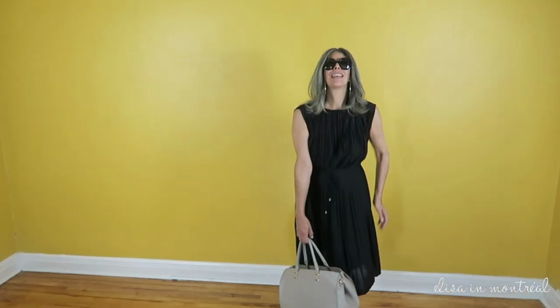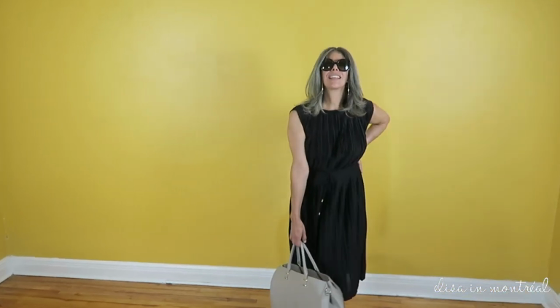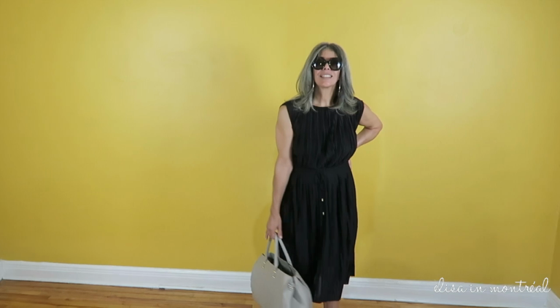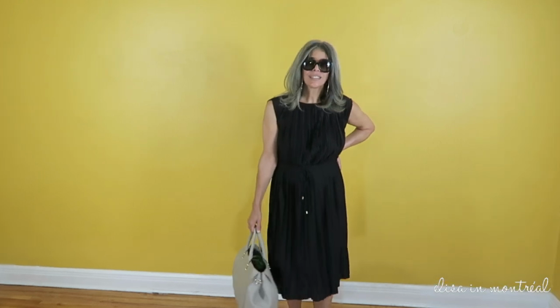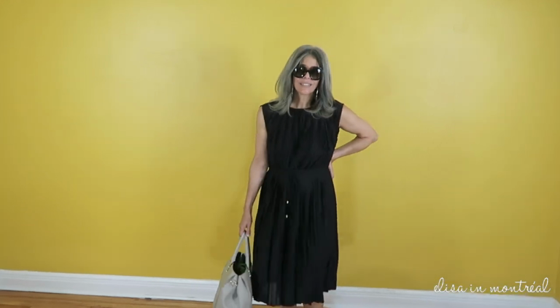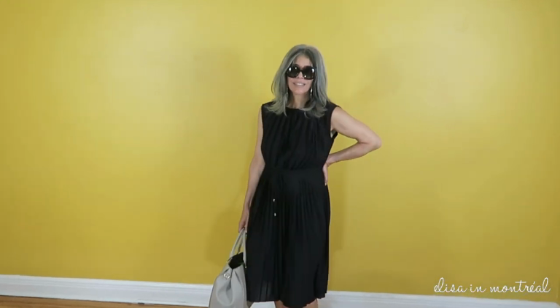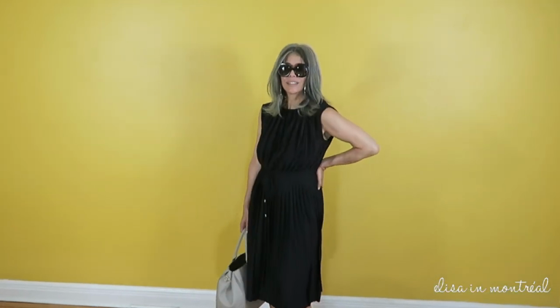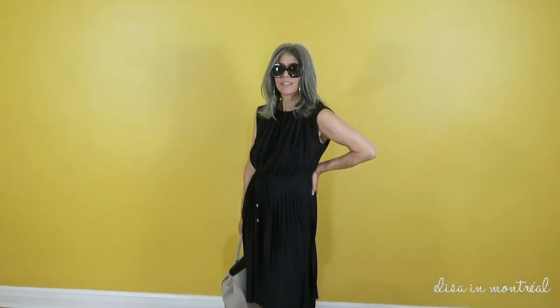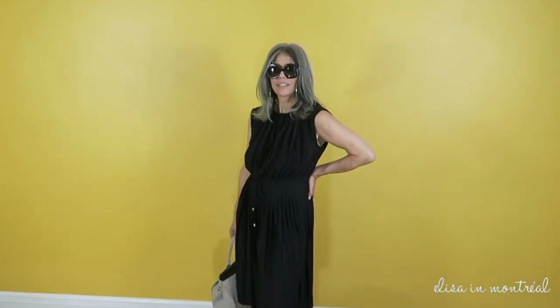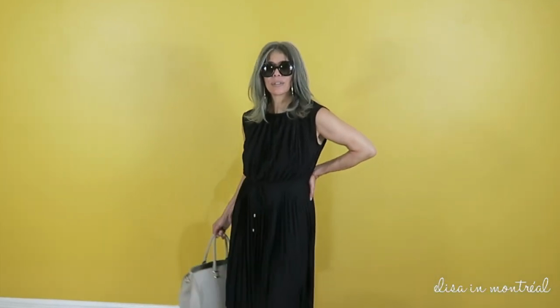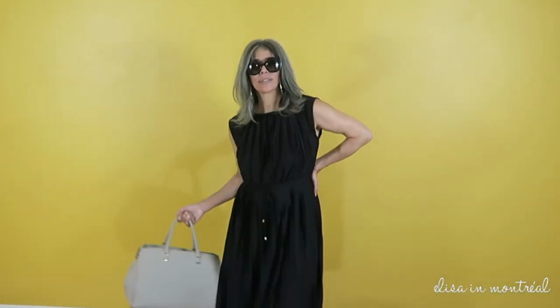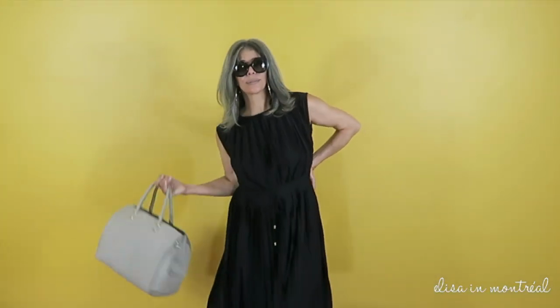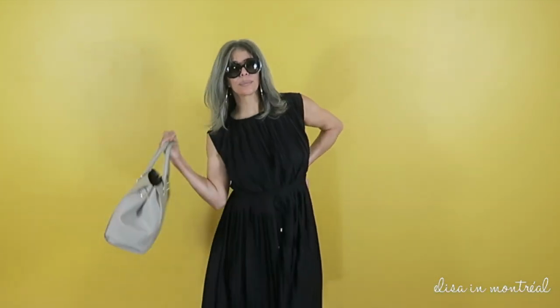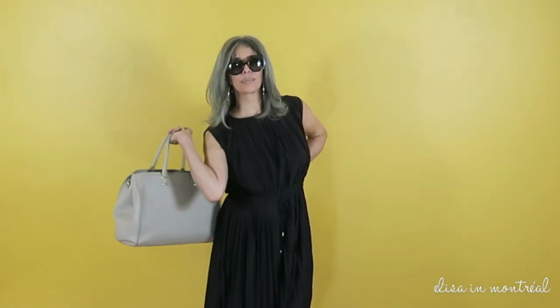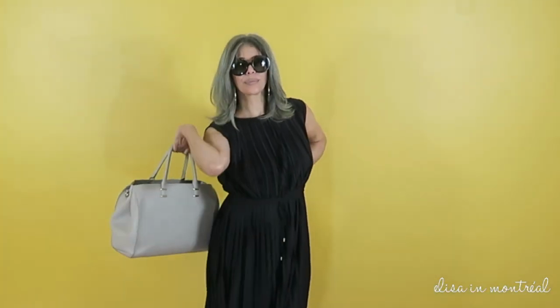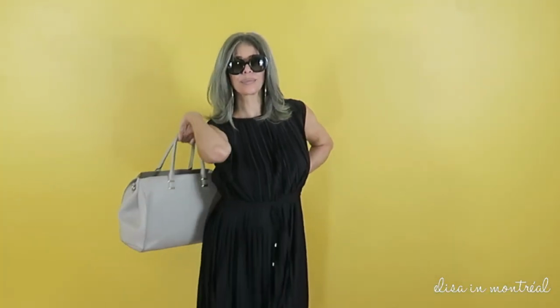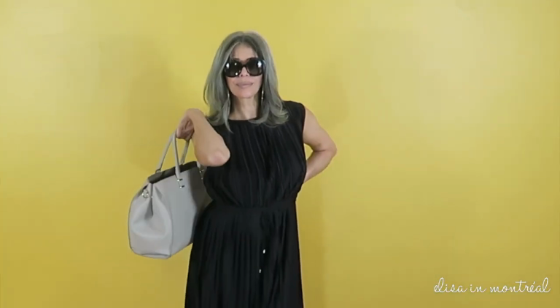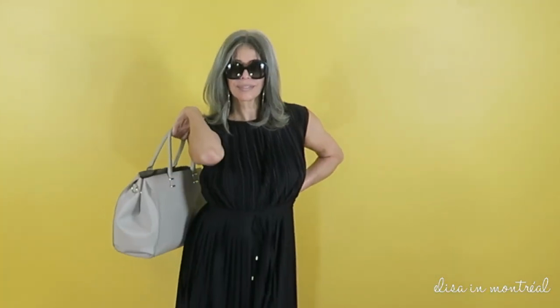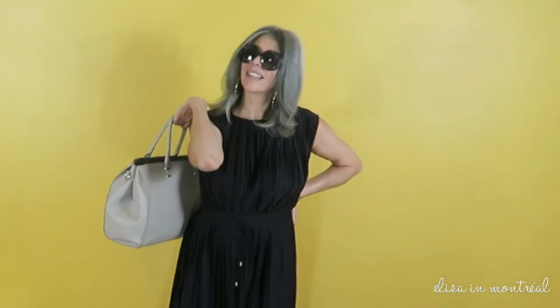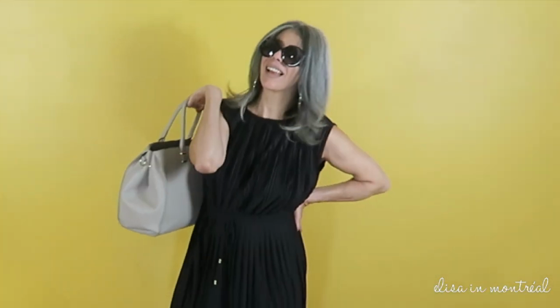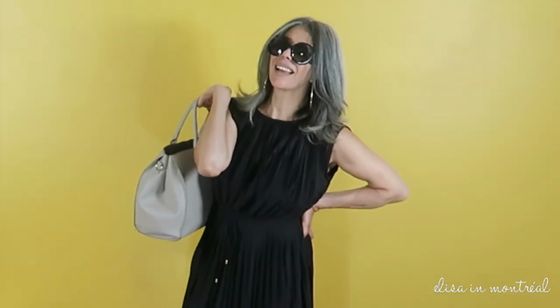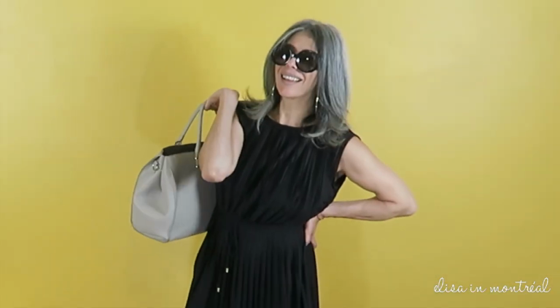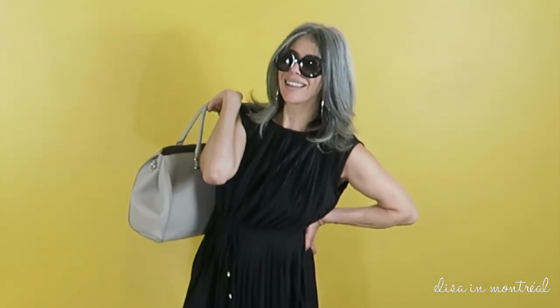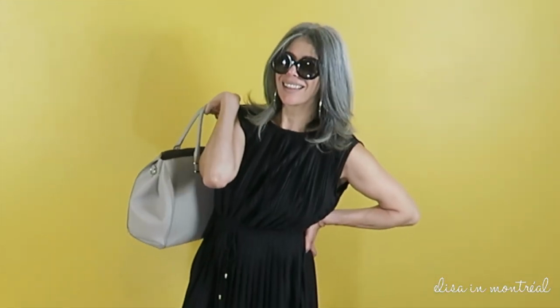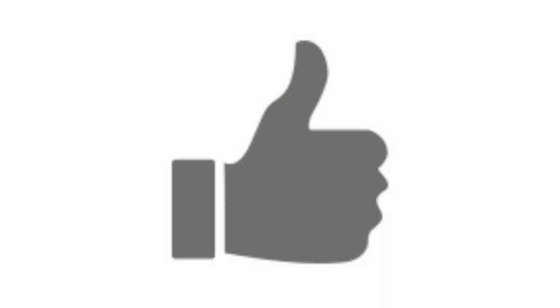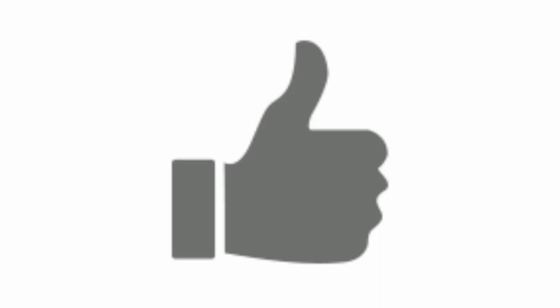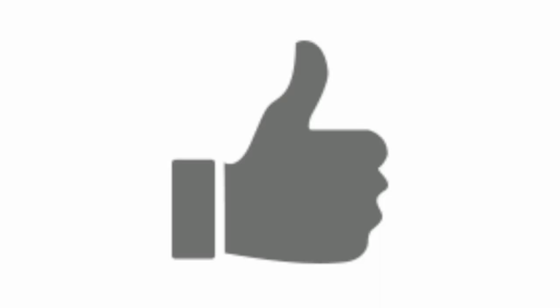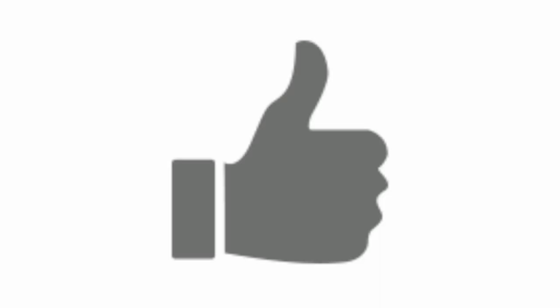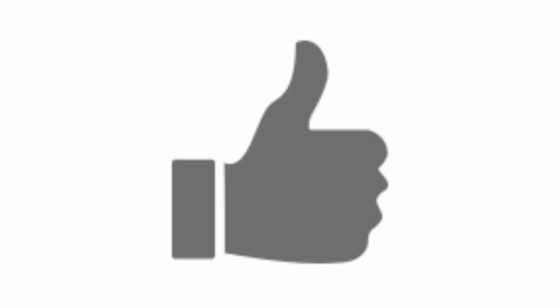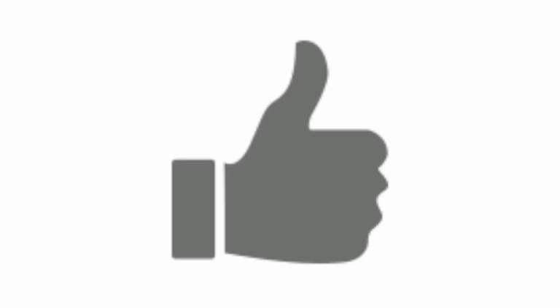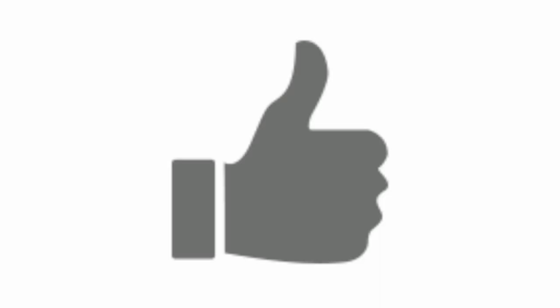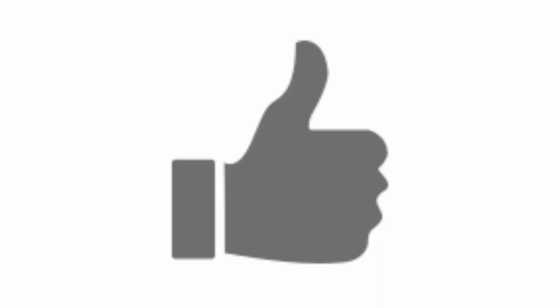I really like this dress, it's very light. For anybody who likes to wear black in summer, this was a one minute outfit. Thank you so much for watching.